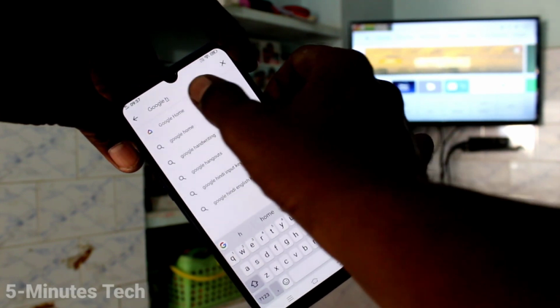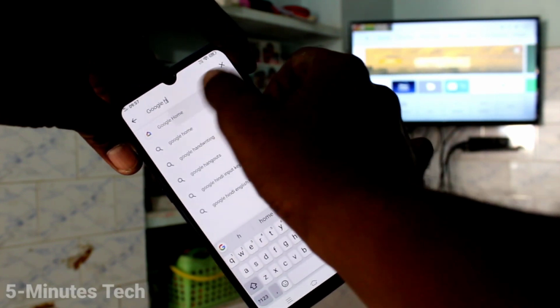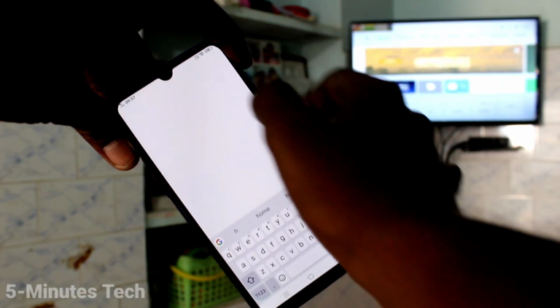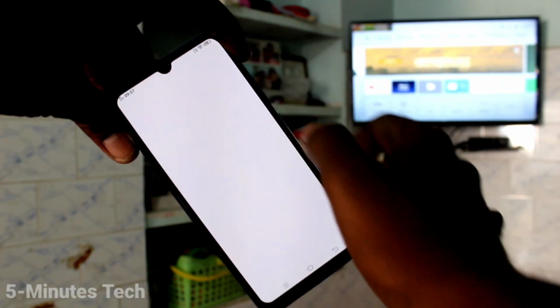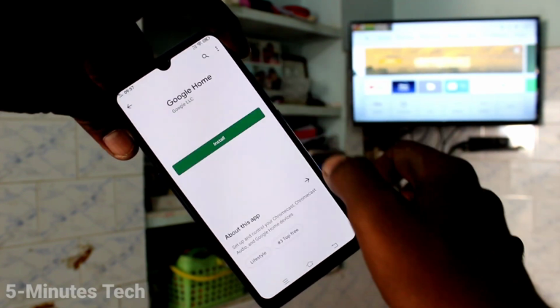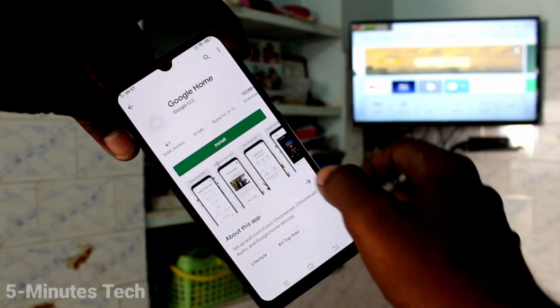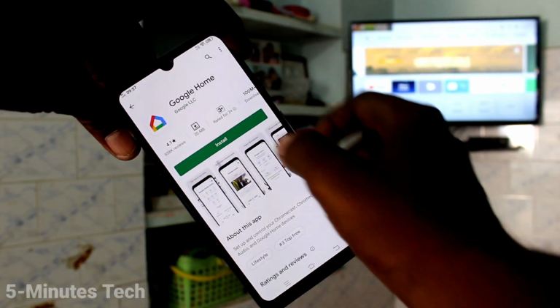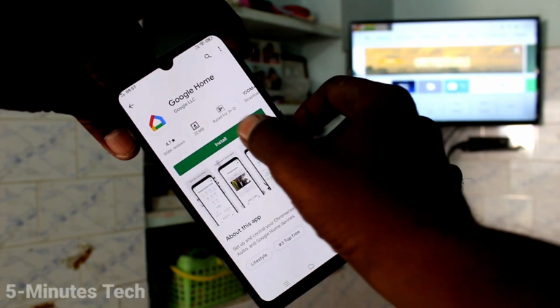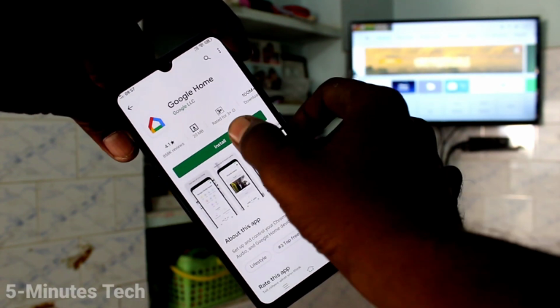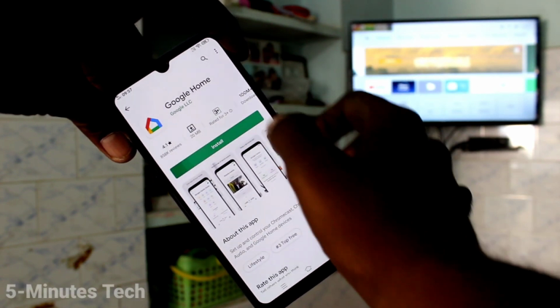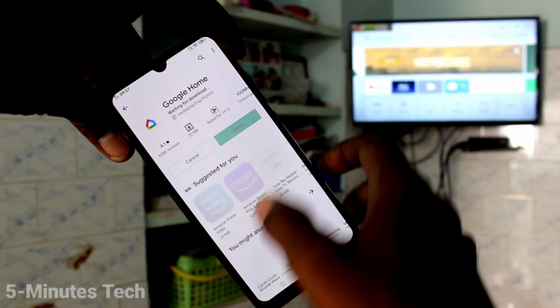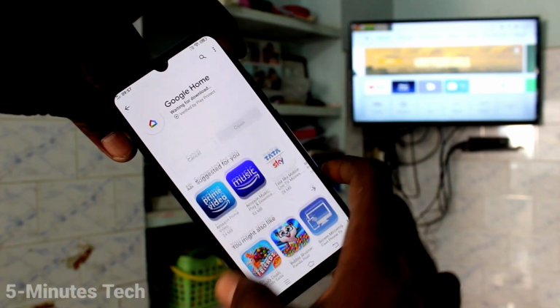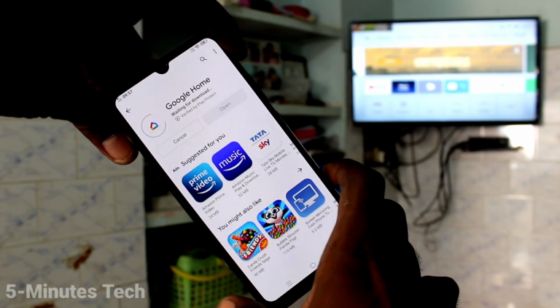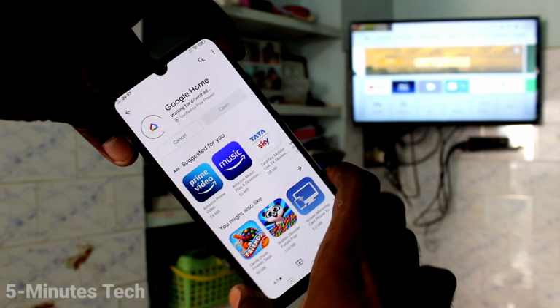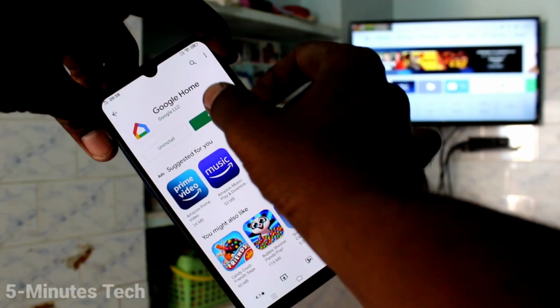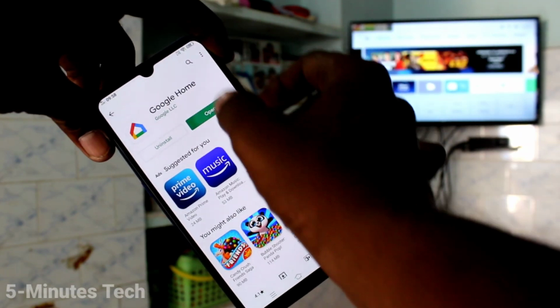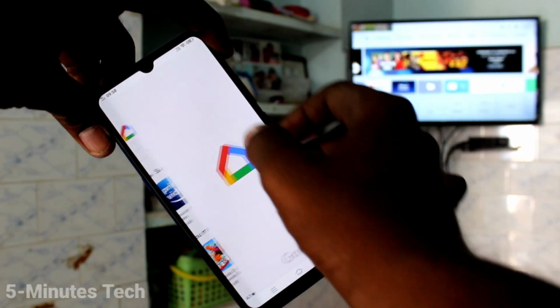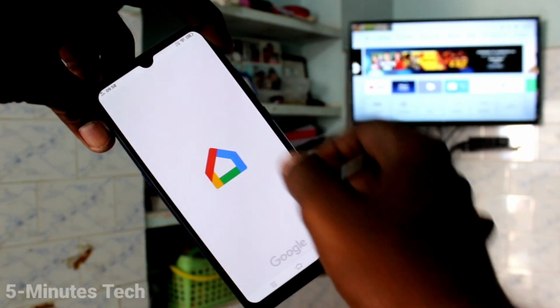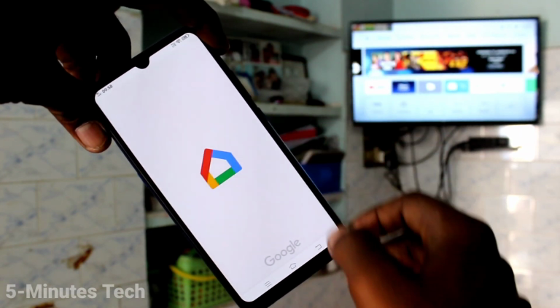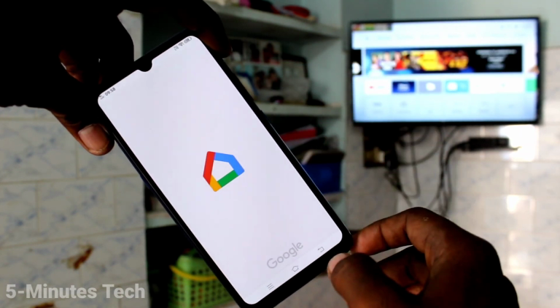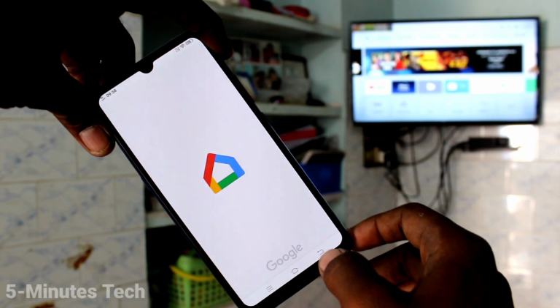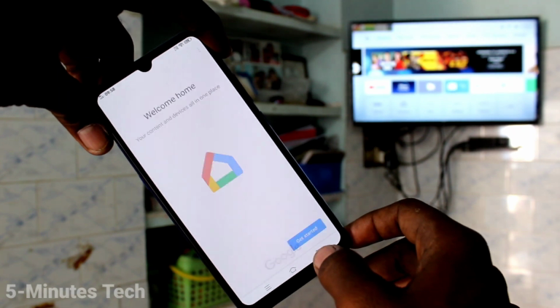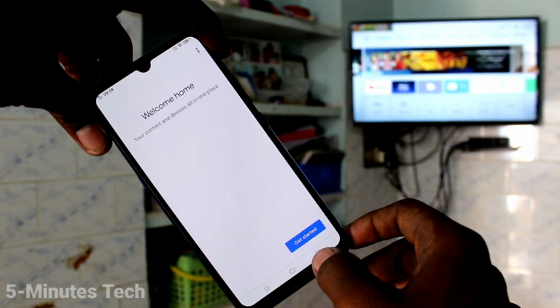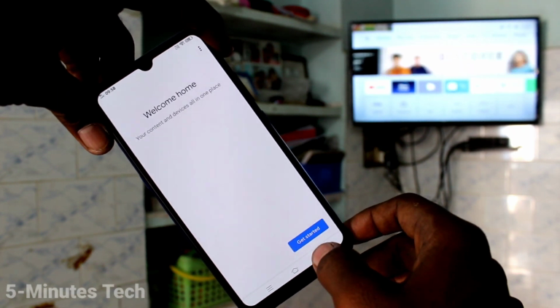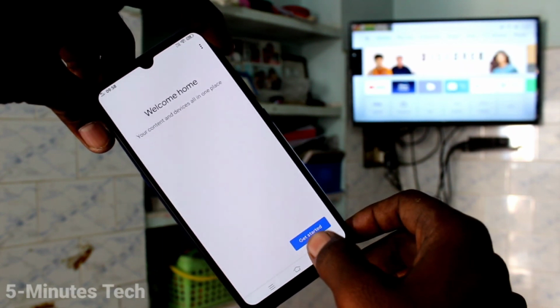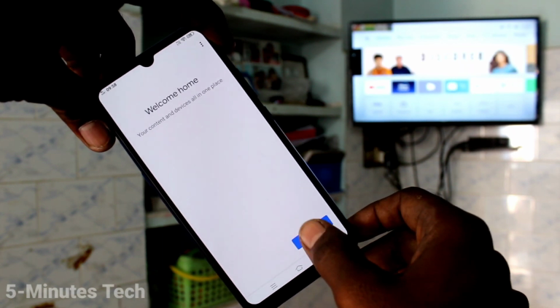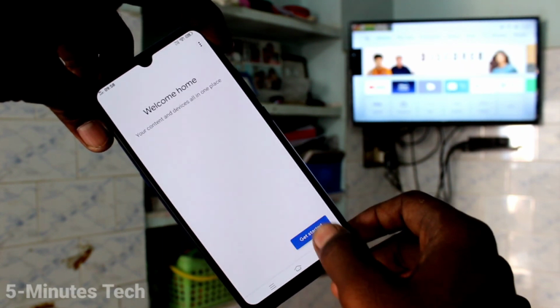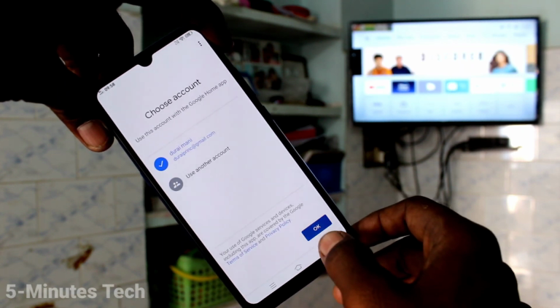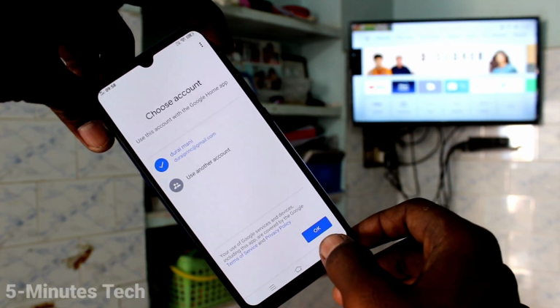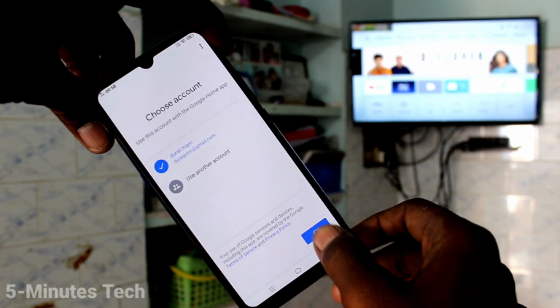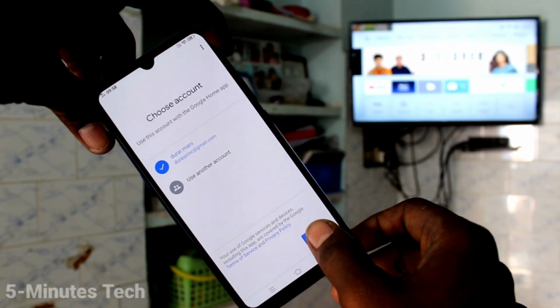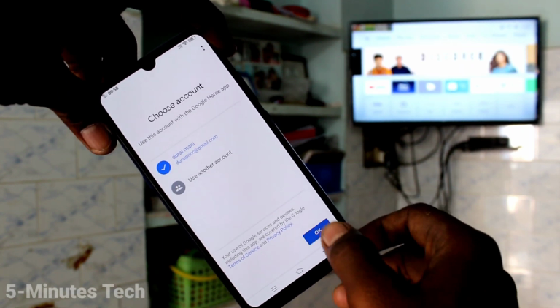Install the Google Home app, then open the app and click Get Started.